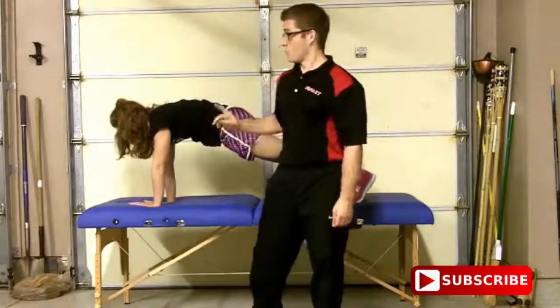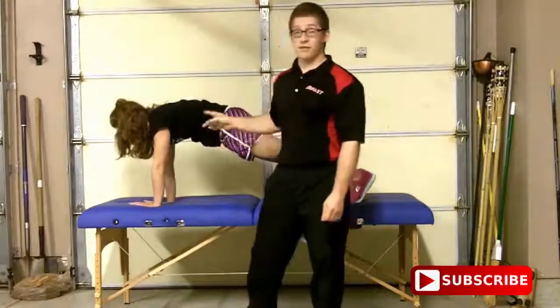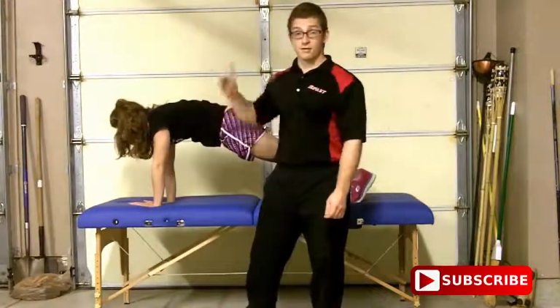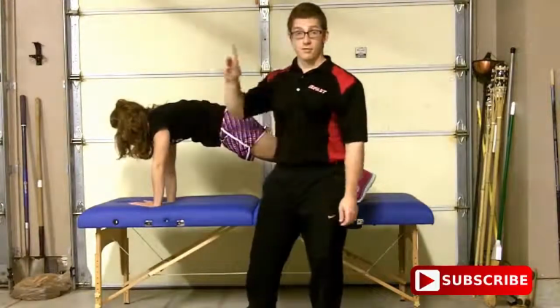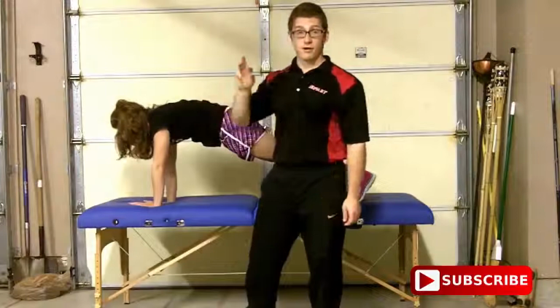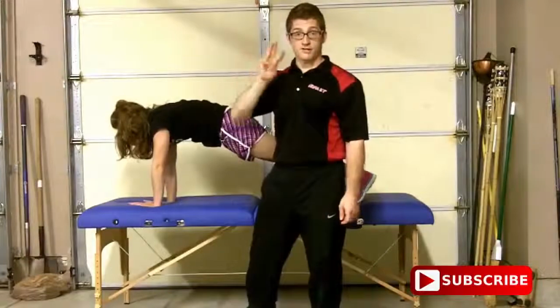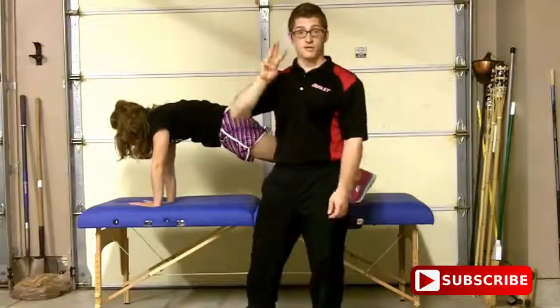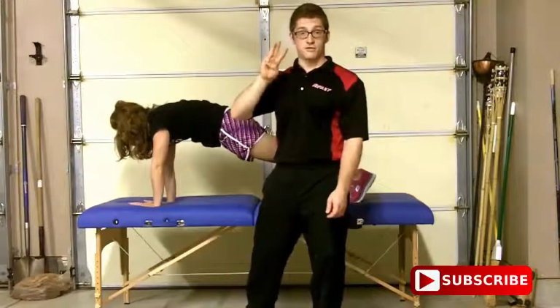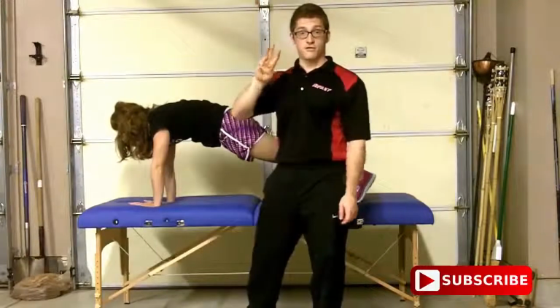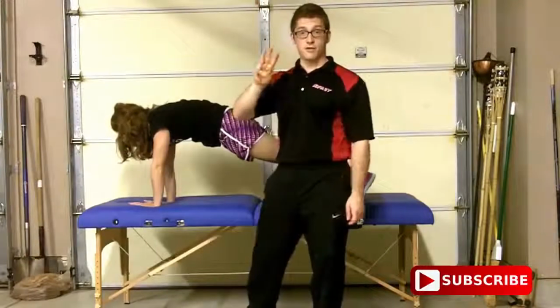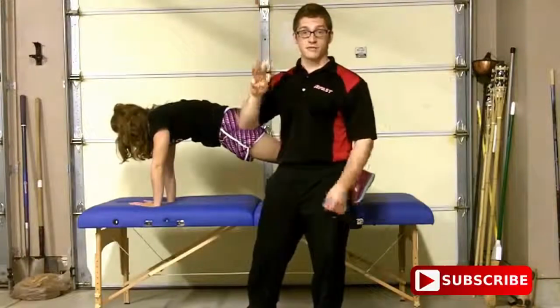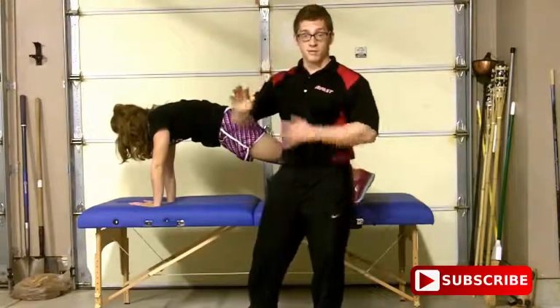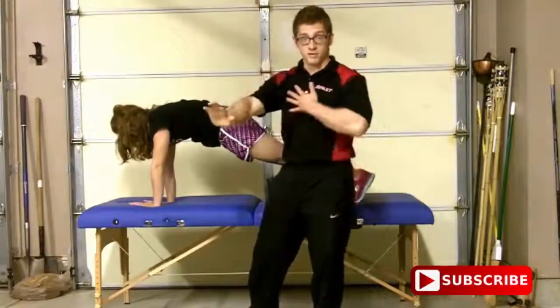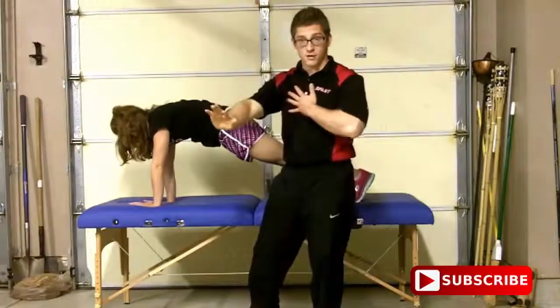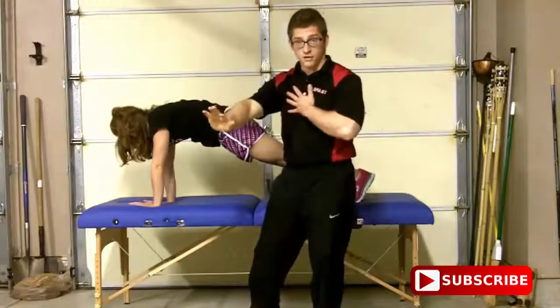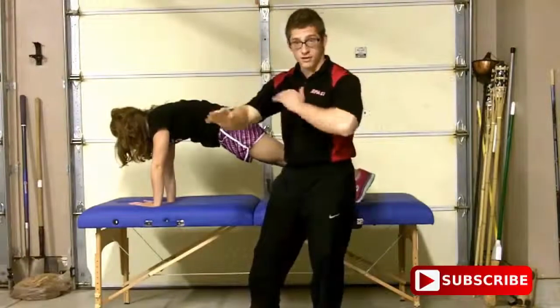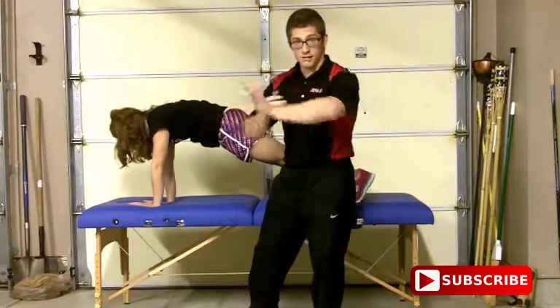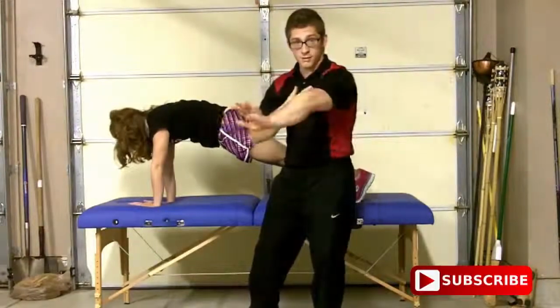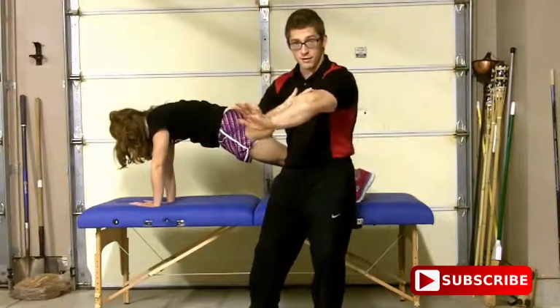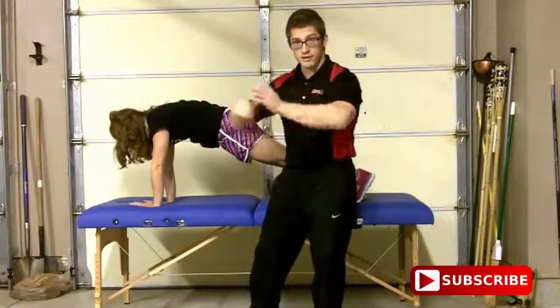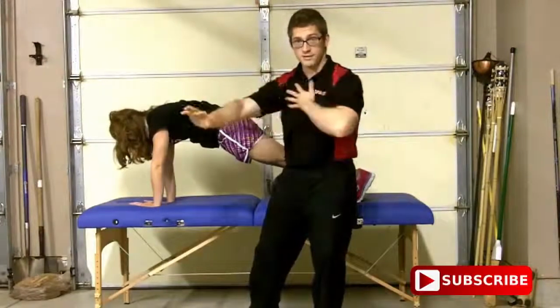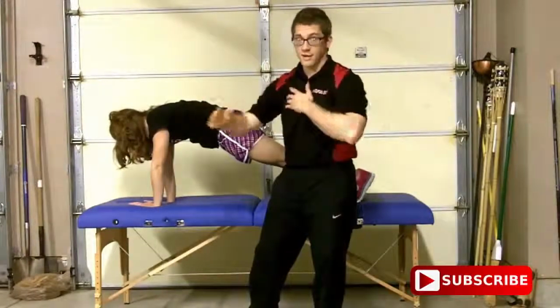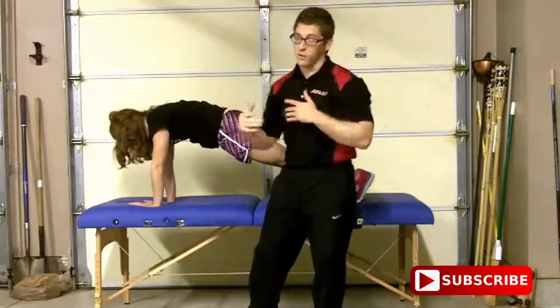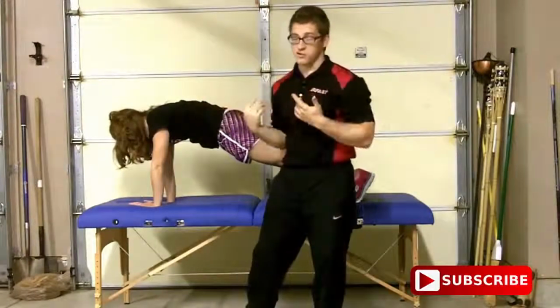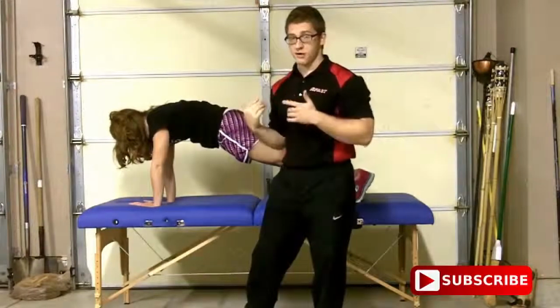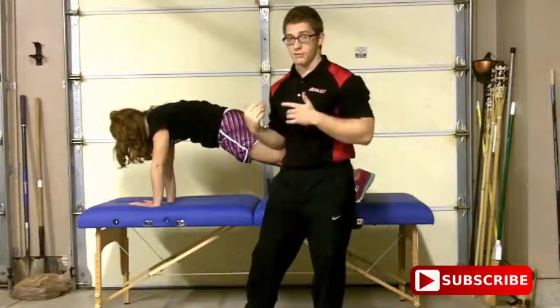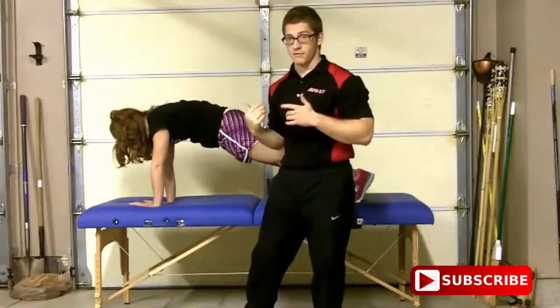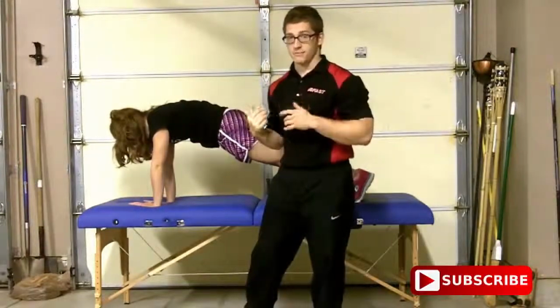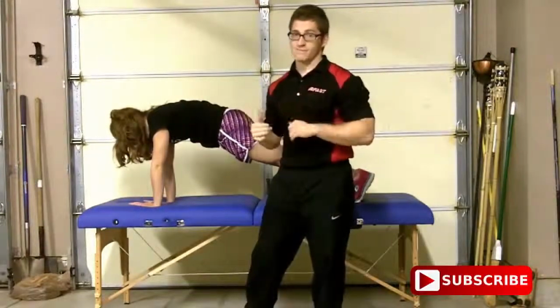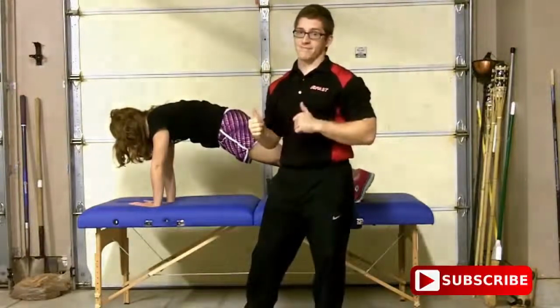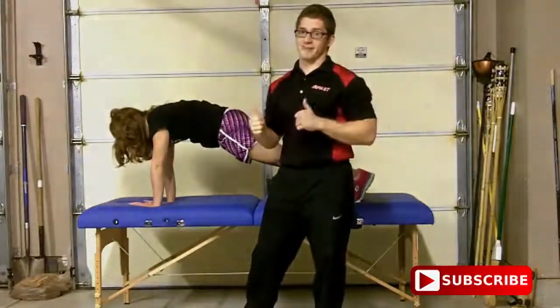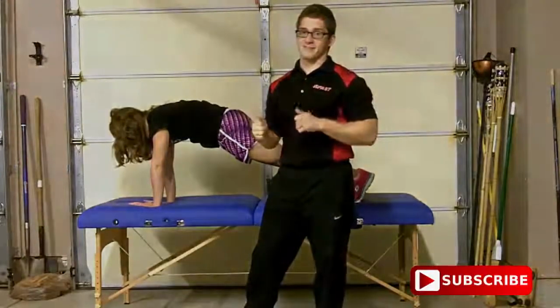But those are the progressions — there's three ways. Once you can alternate from your knees, I want you to try from your feet. Thanks.